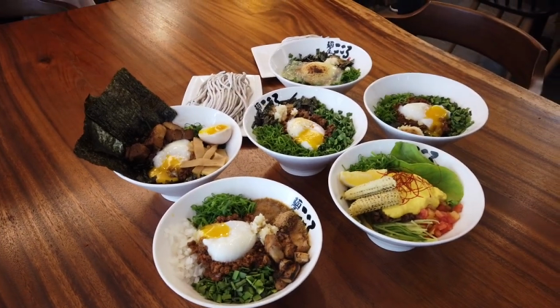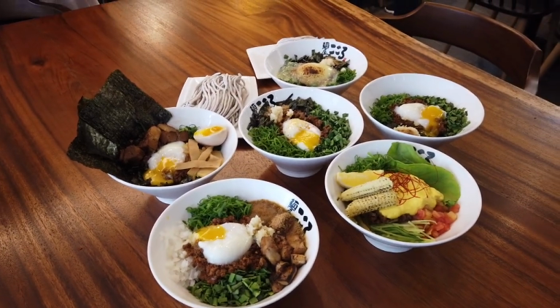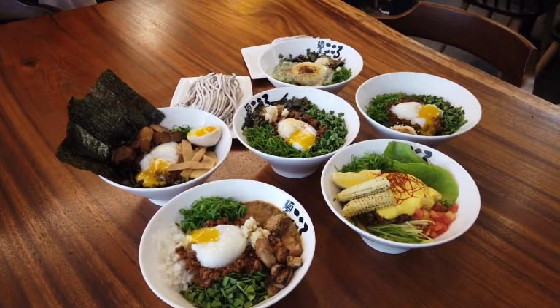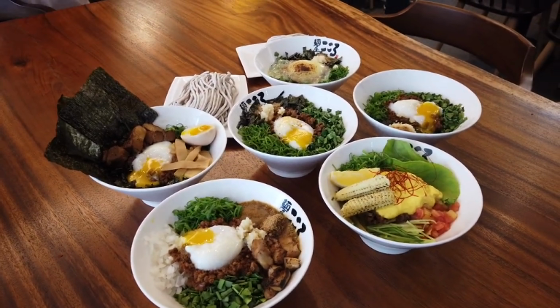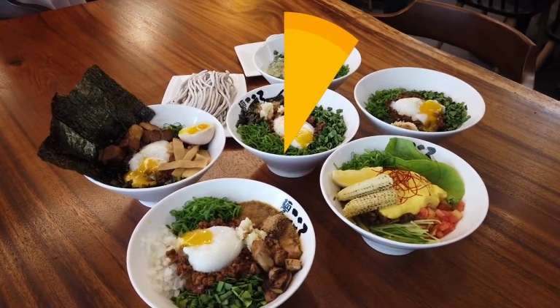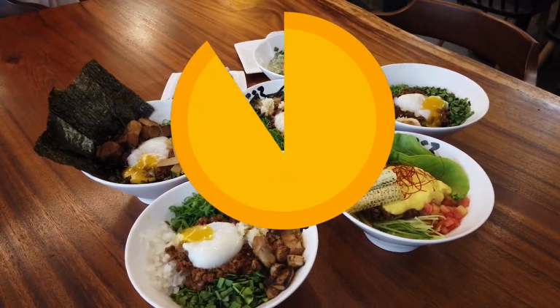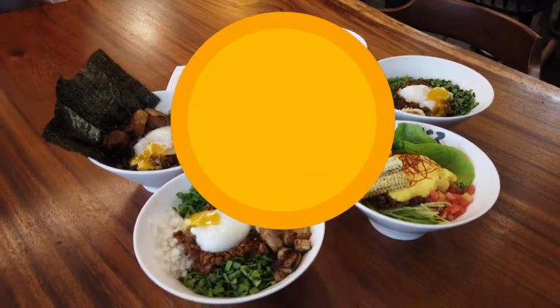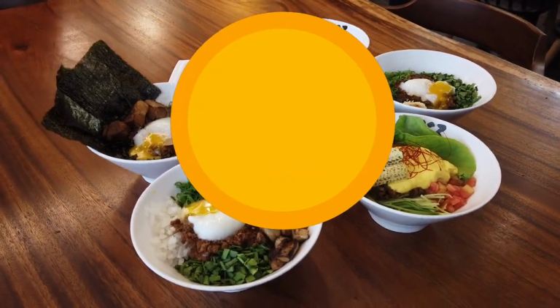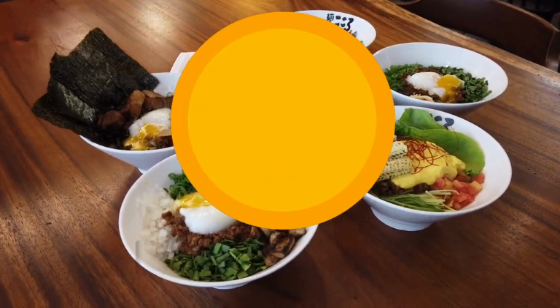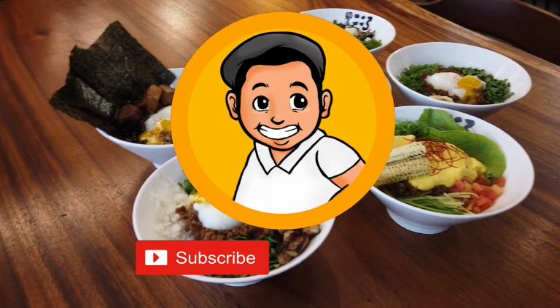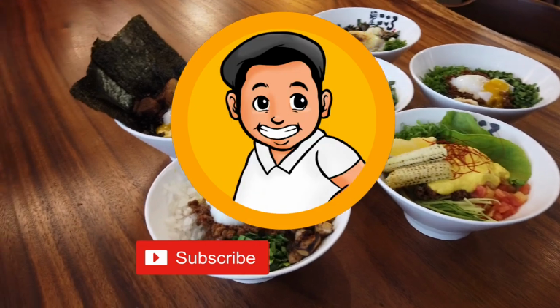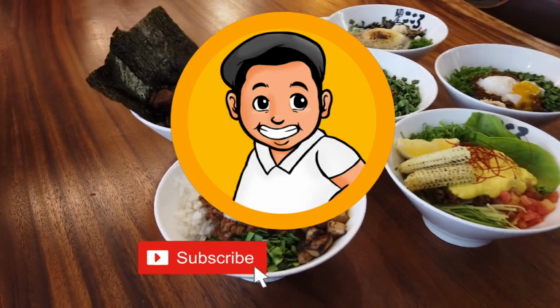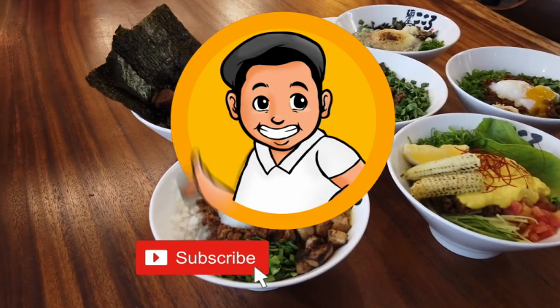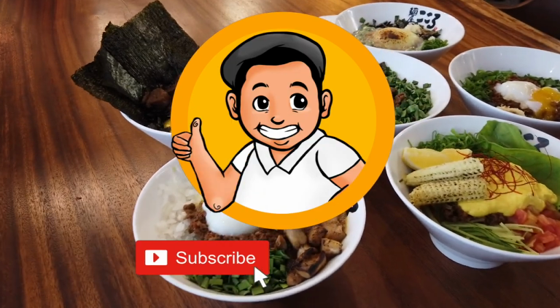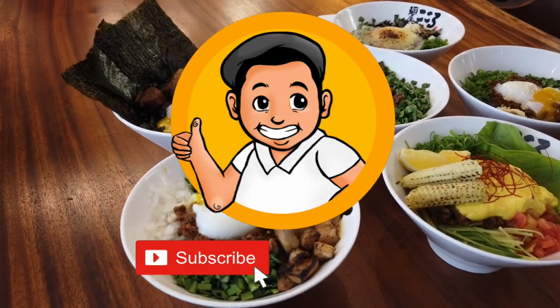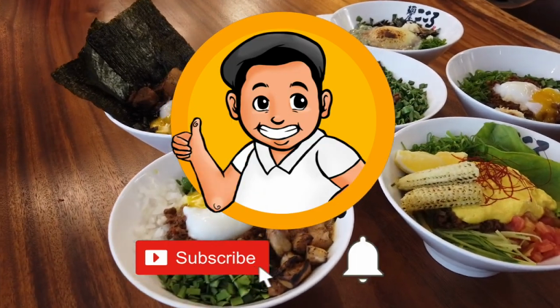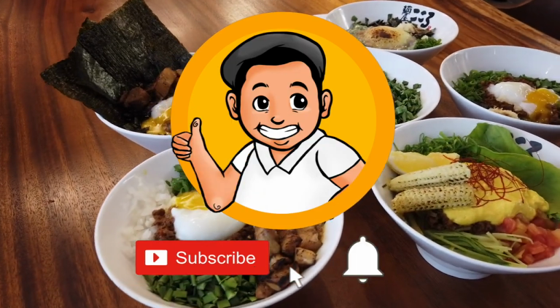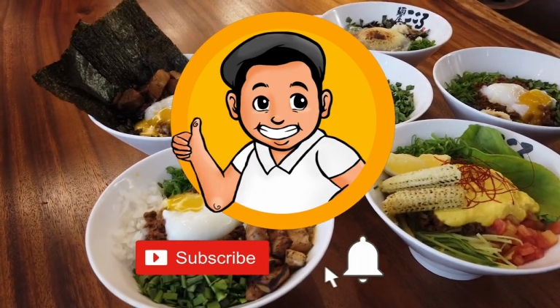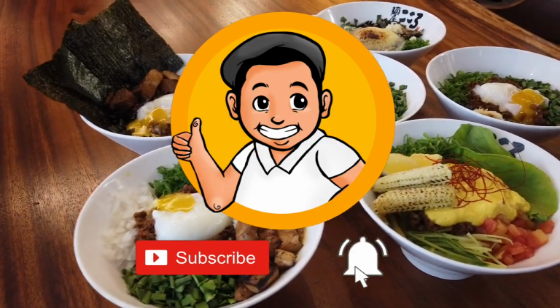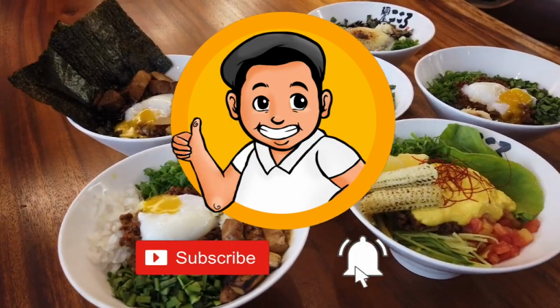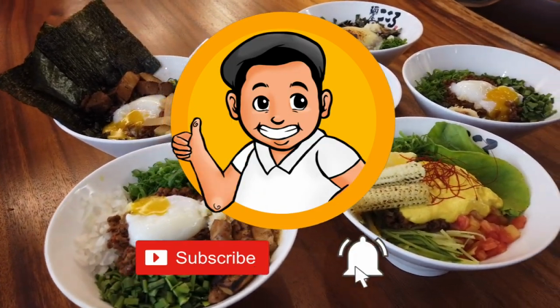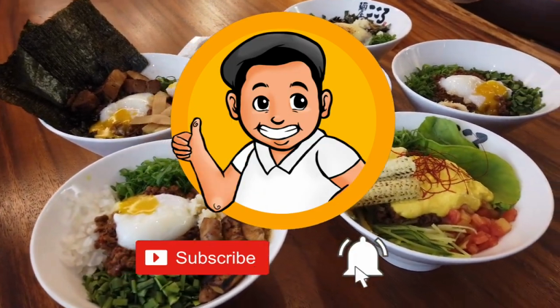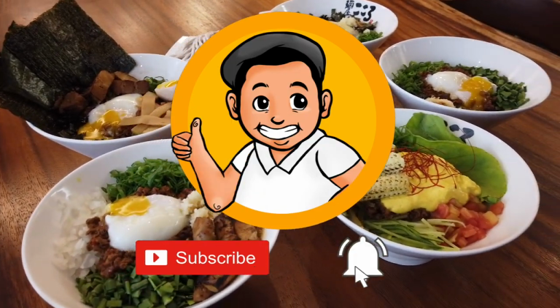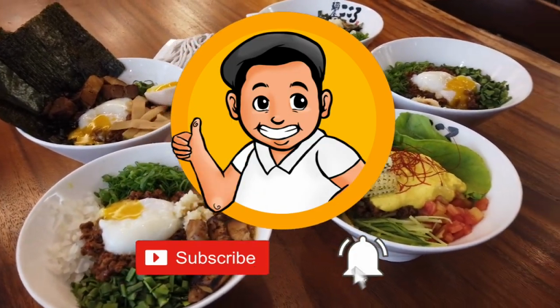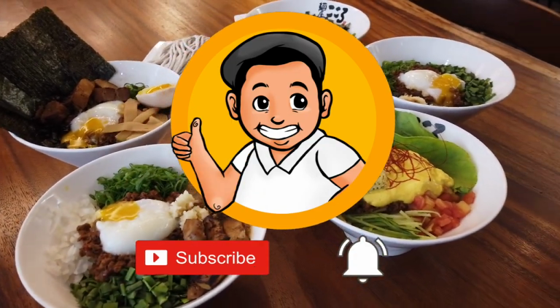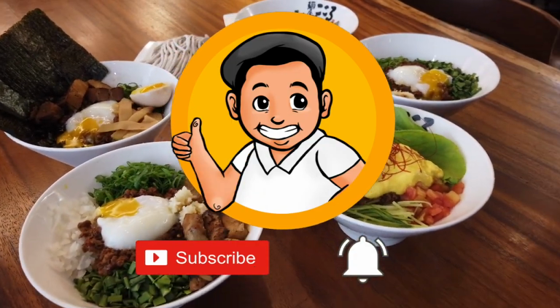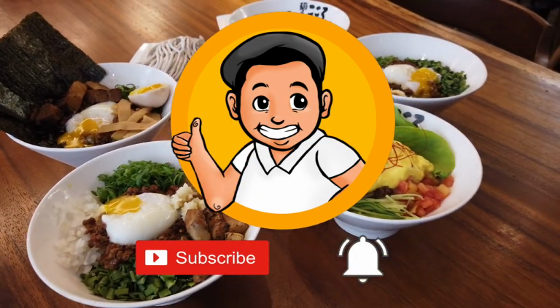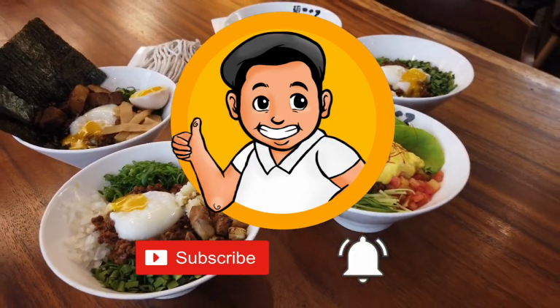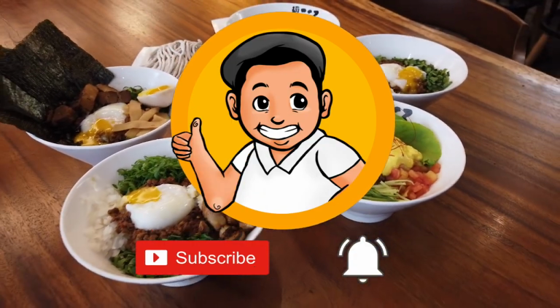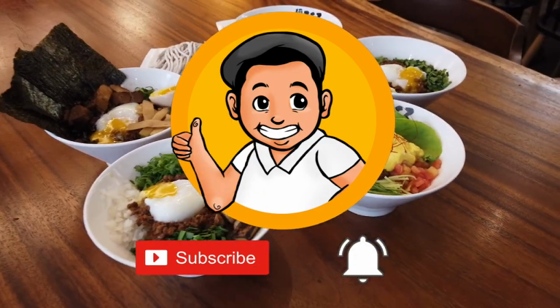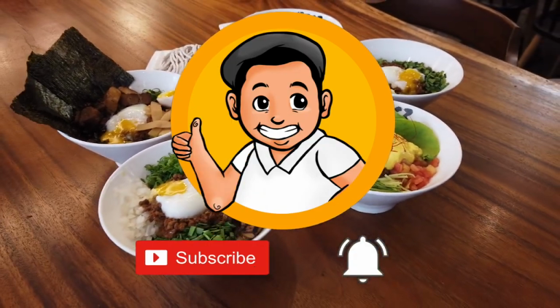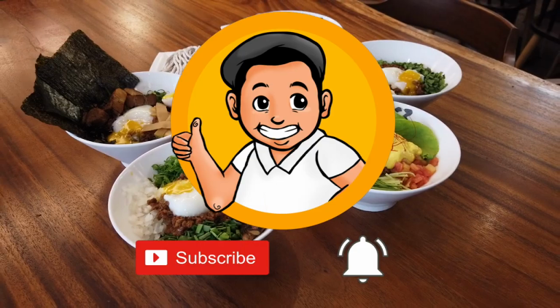Before the pickiness begins, please don't forget to subscribe to my channel and hit that notification bell so you won't miss out on my latest videos.